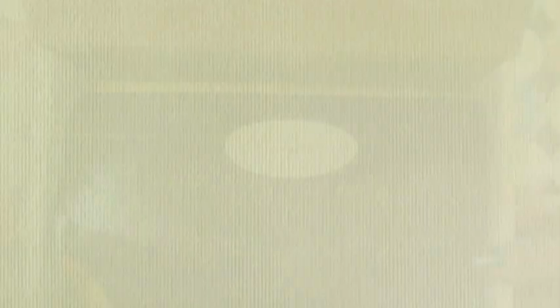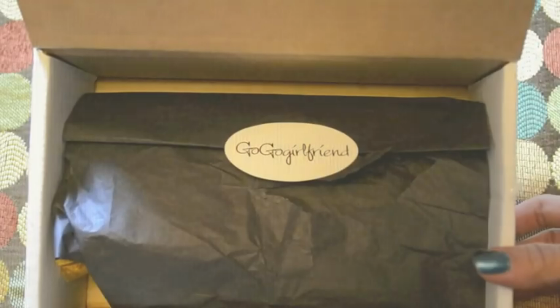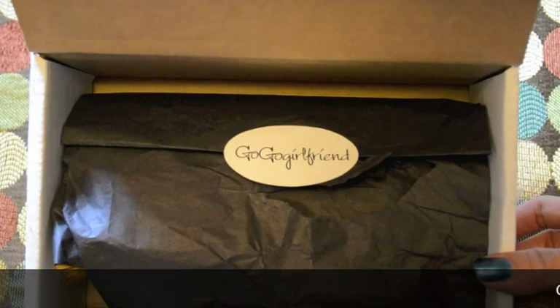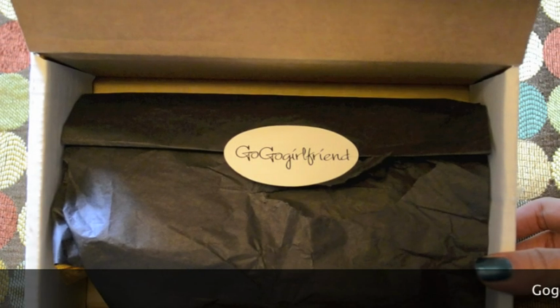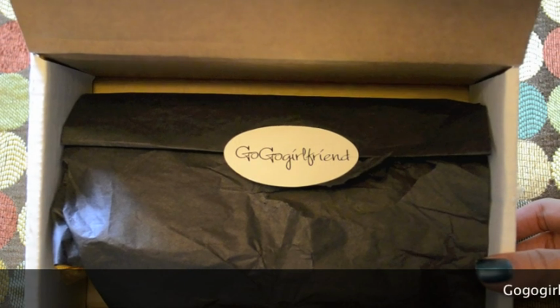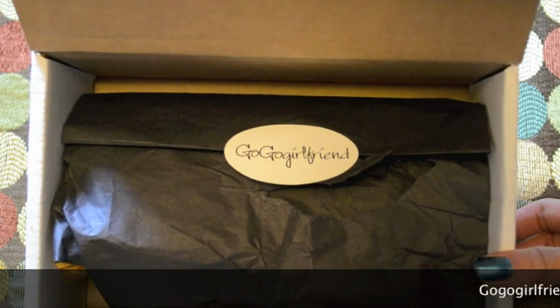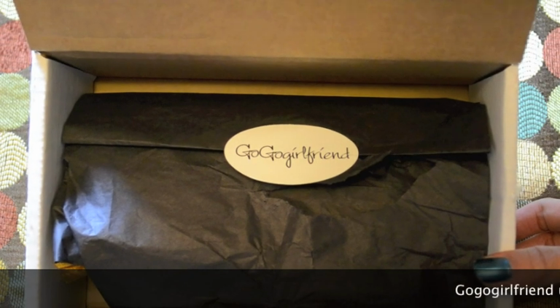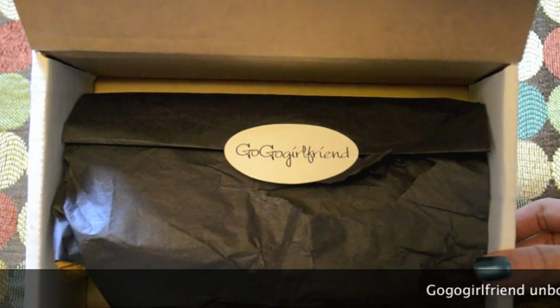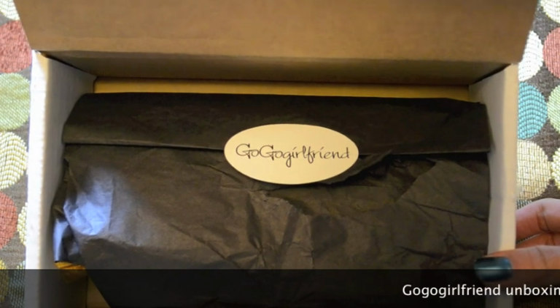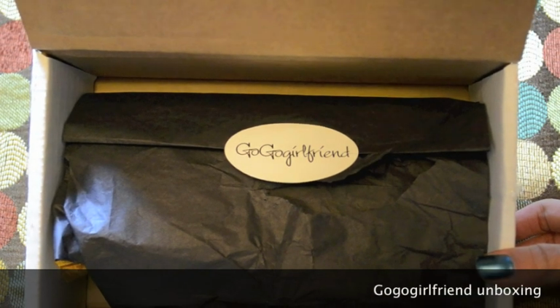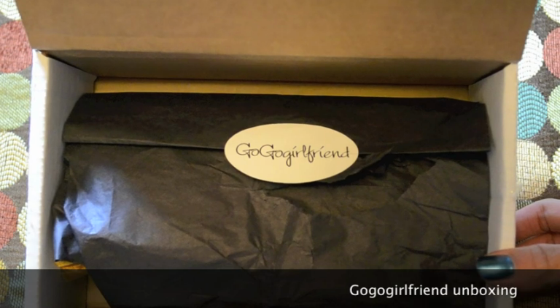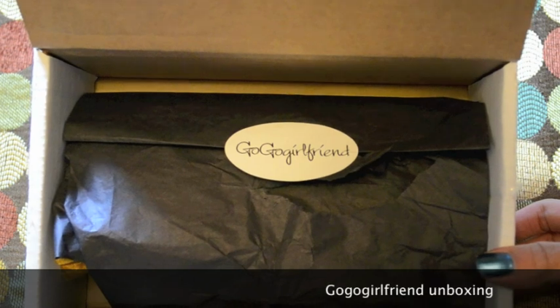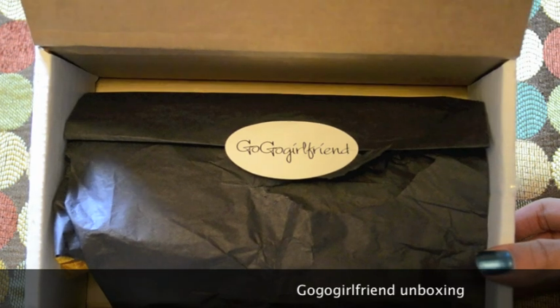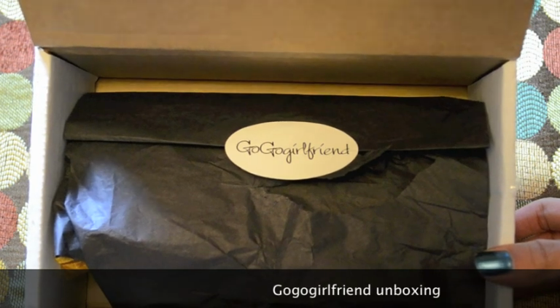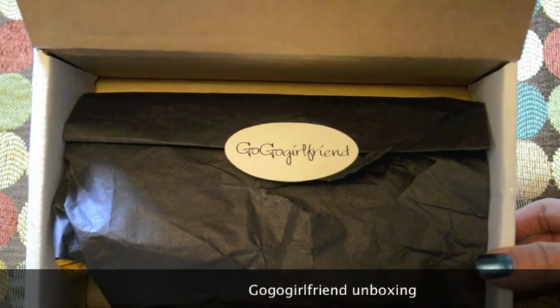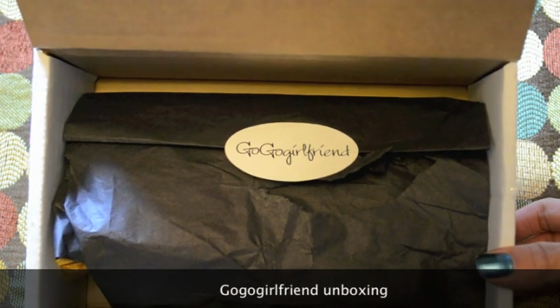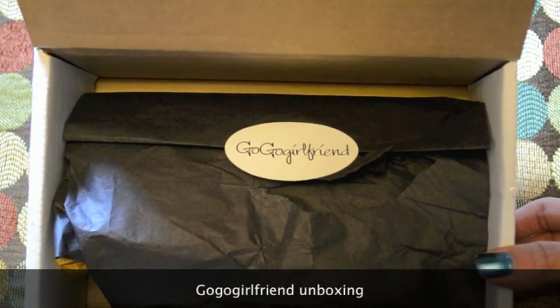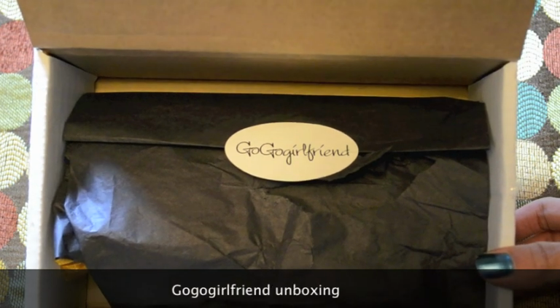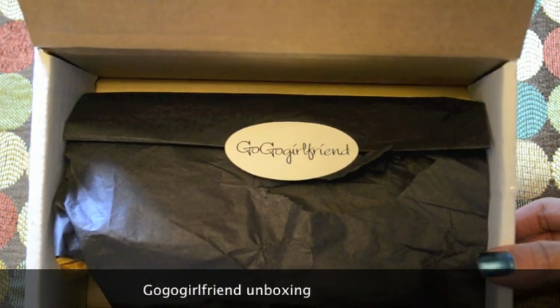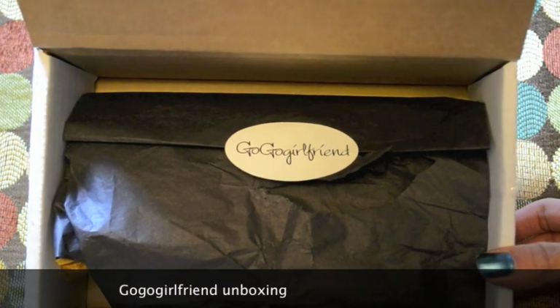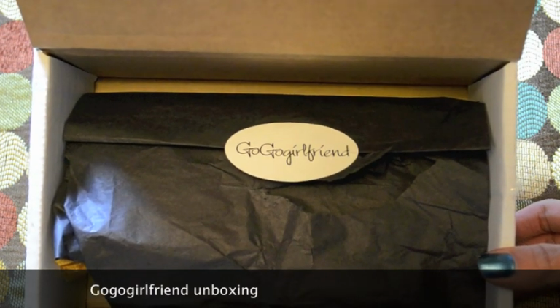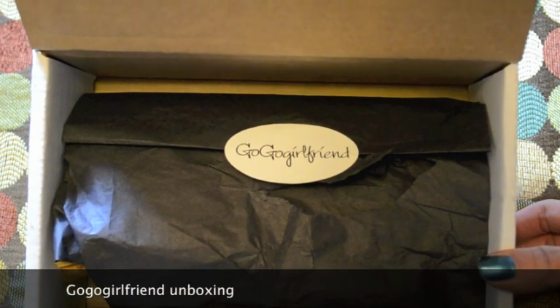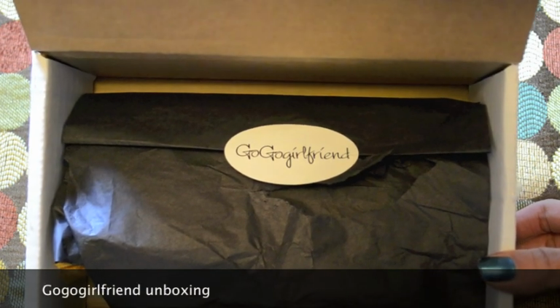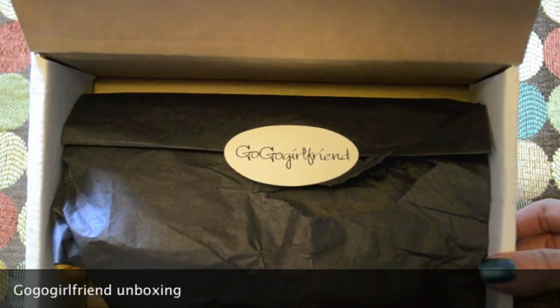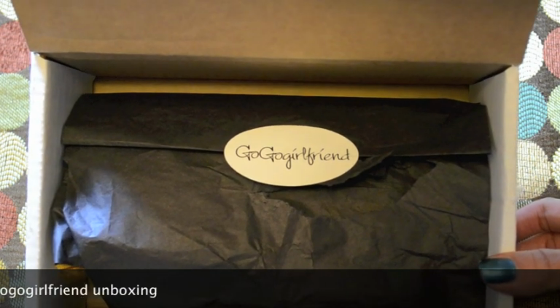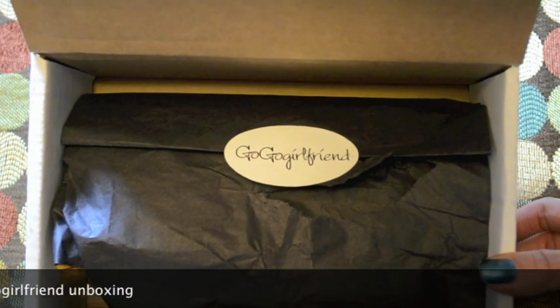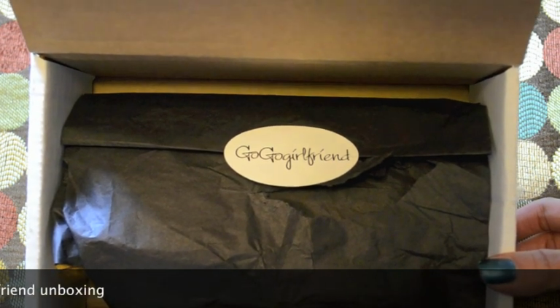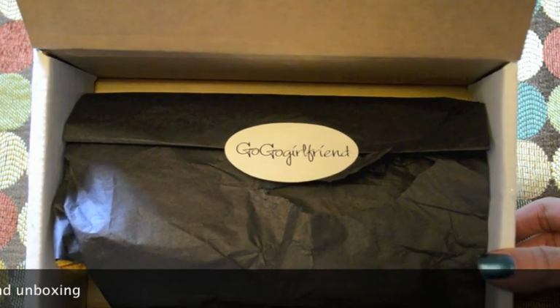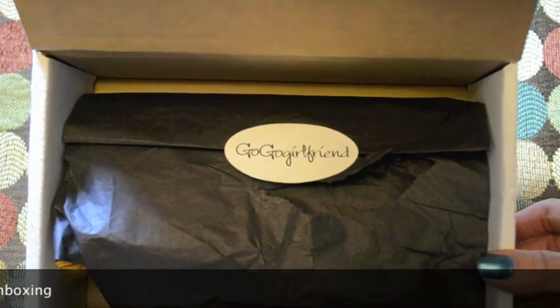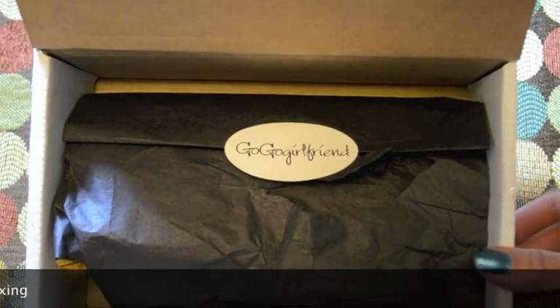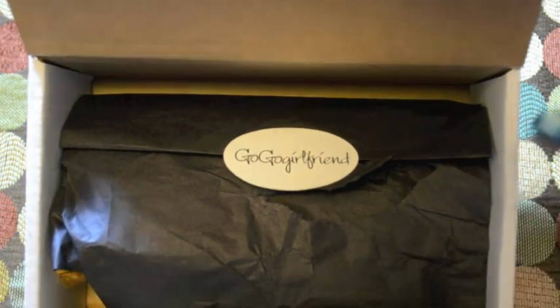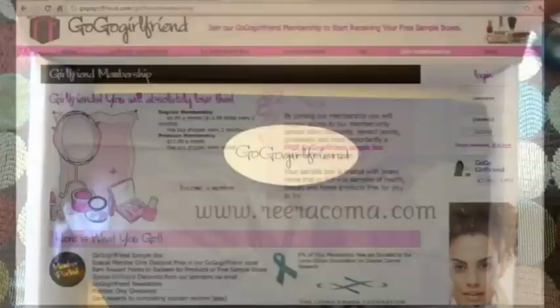Received today: the first box is going to be GoGo Girlfriend, and the second box is going to be Julep Maven. So let's get started.